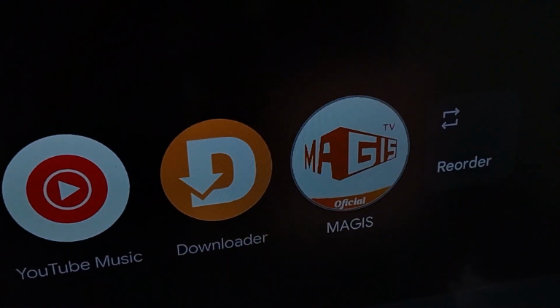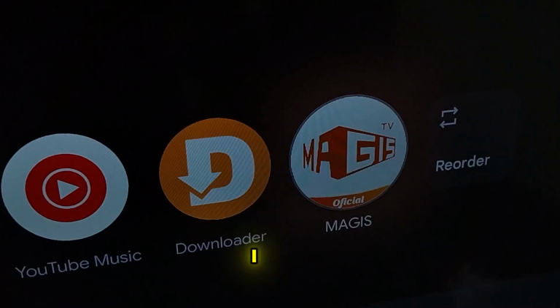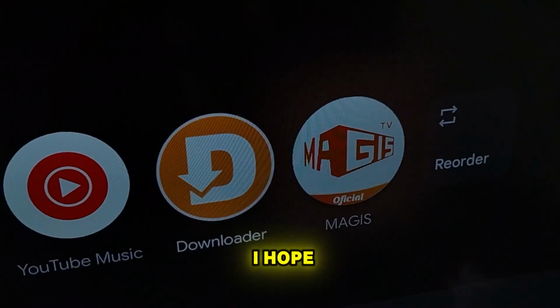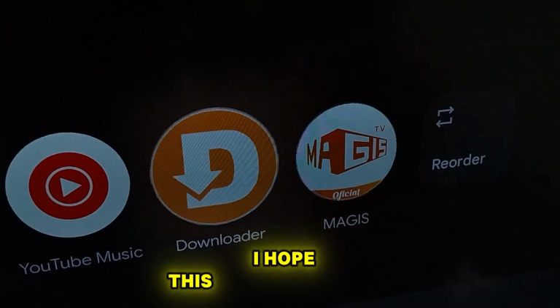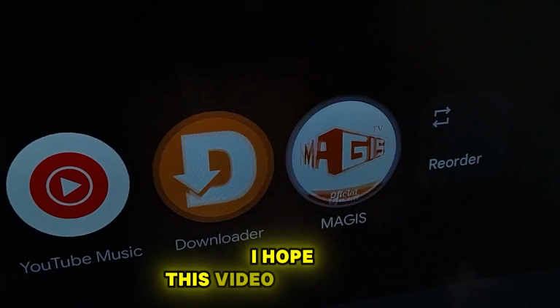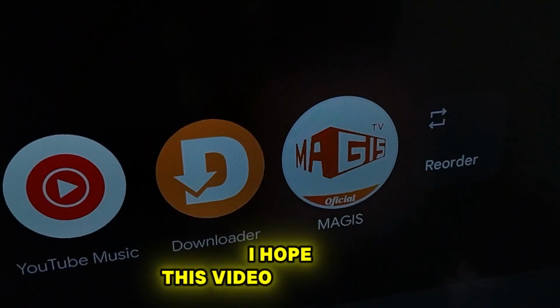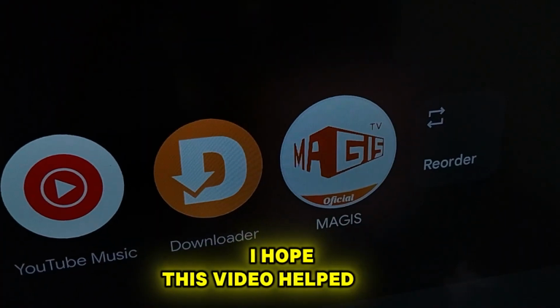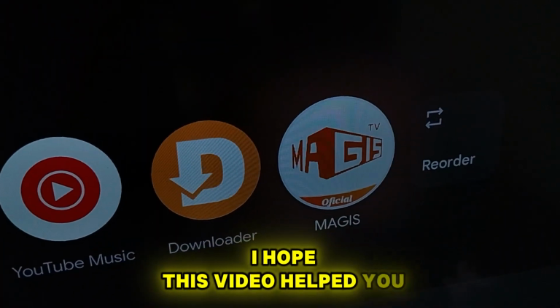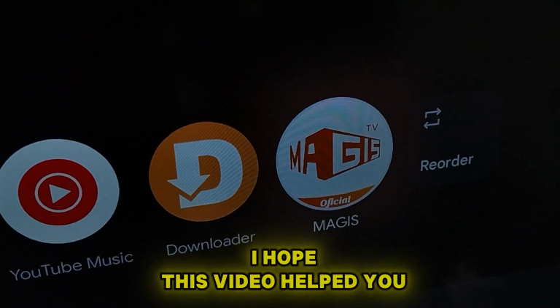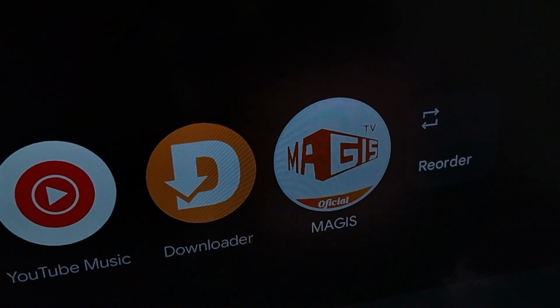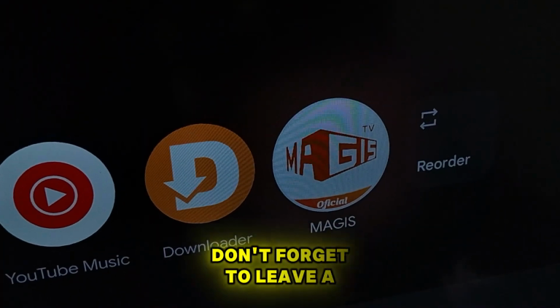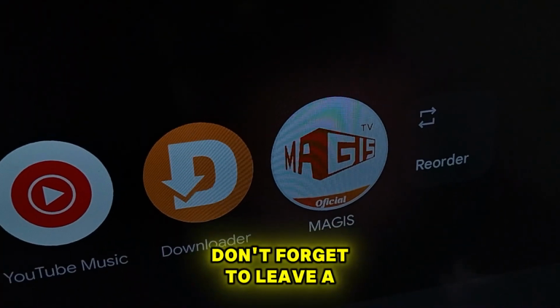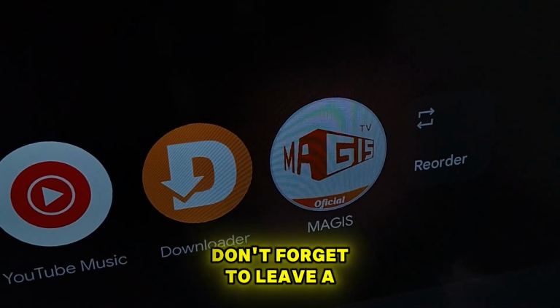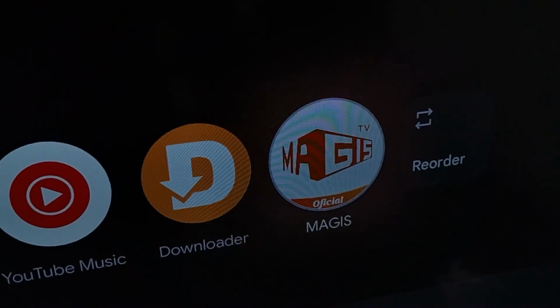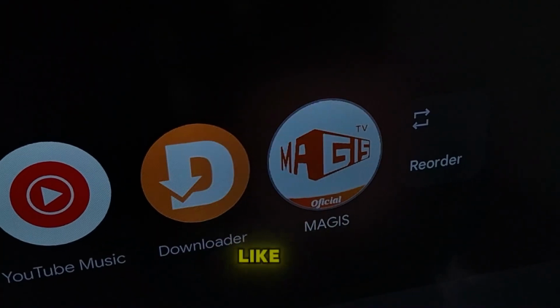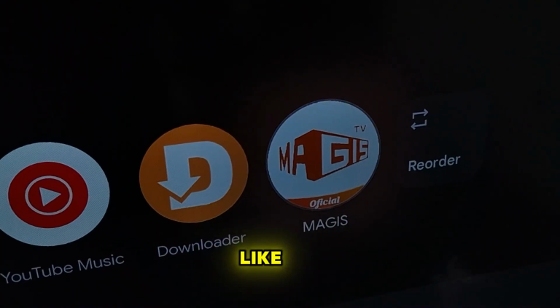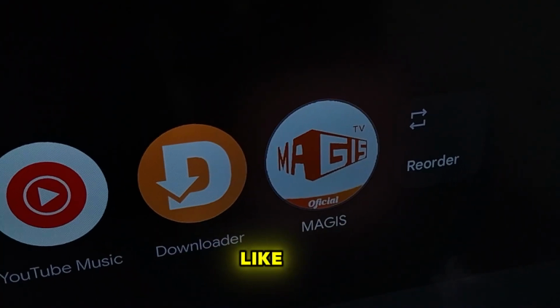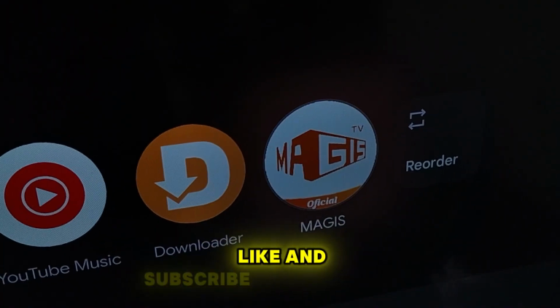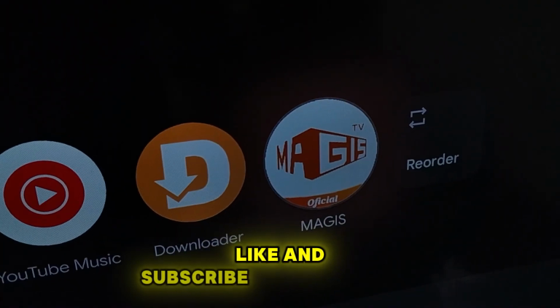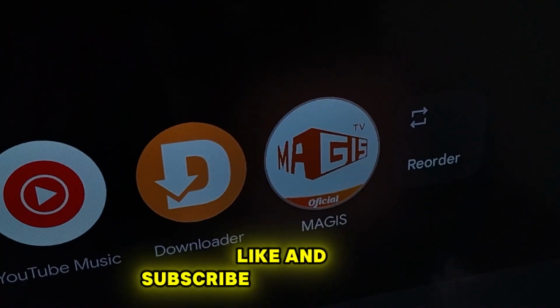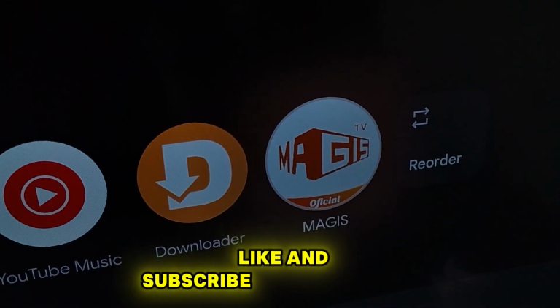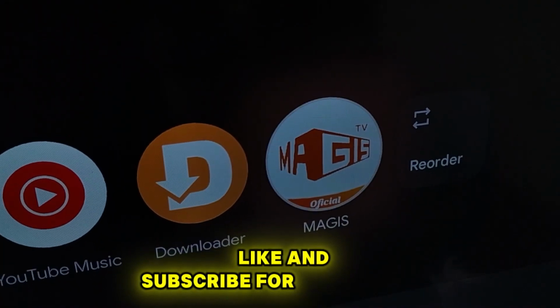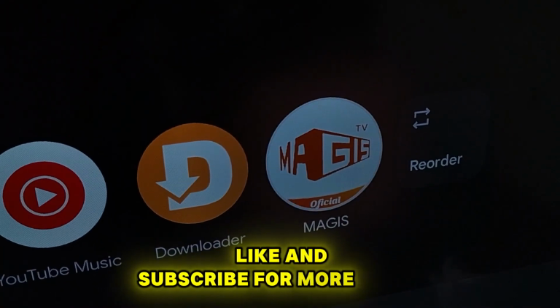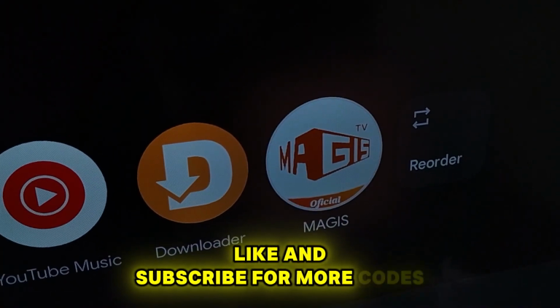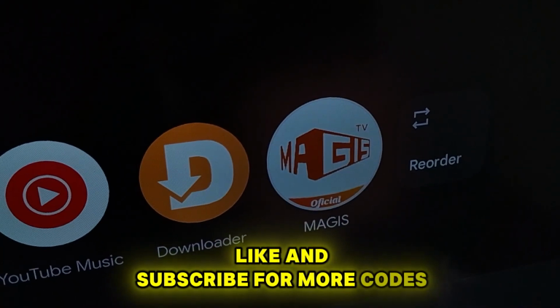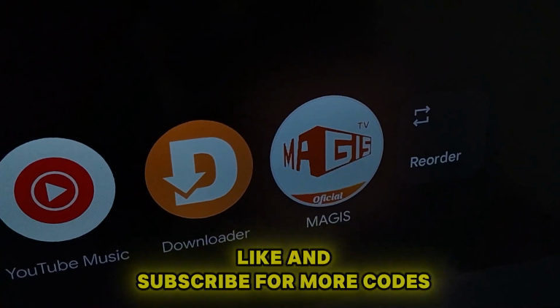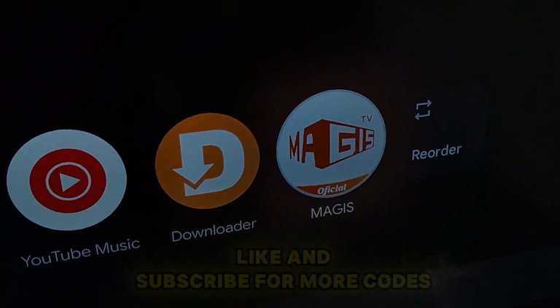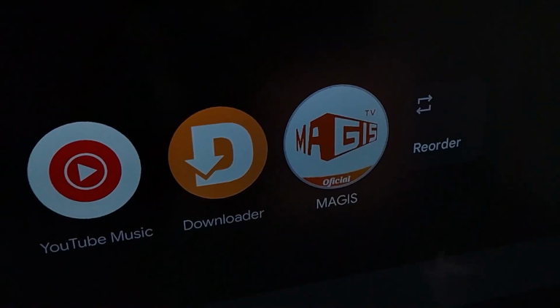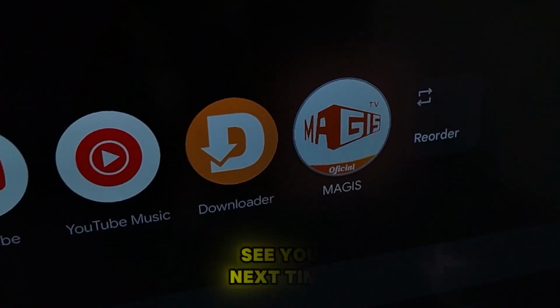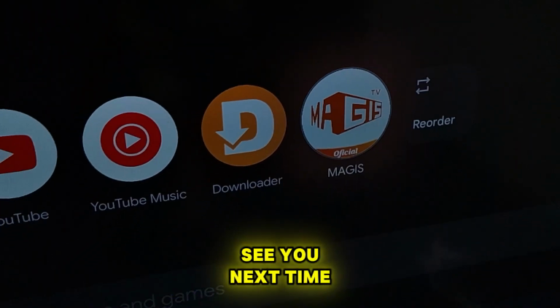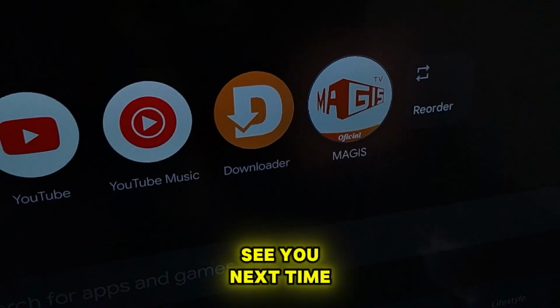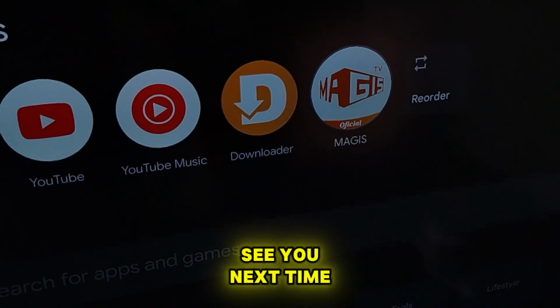I hope this video helped you. Don't forget to leave a like and subscribe for more codes. See you next time!